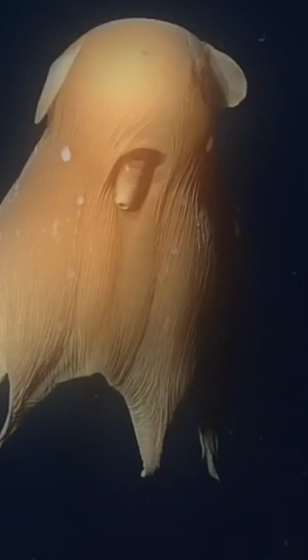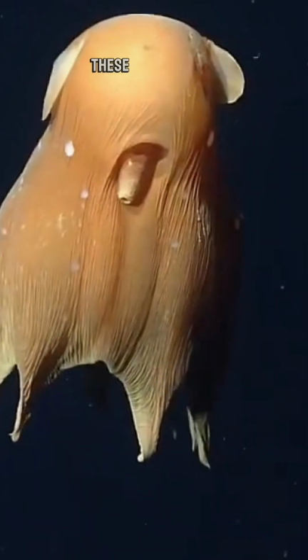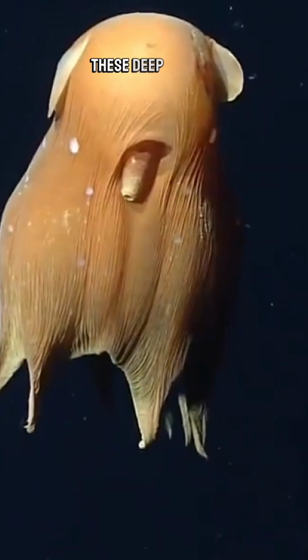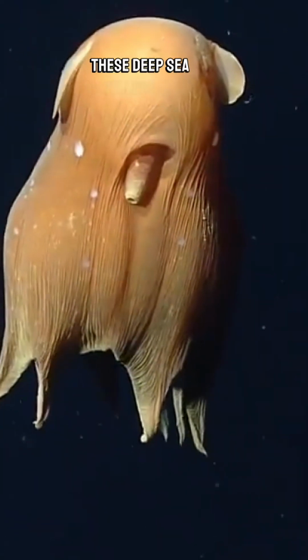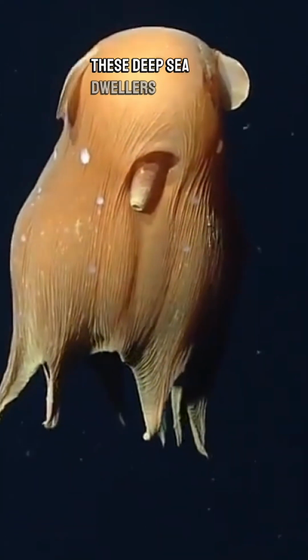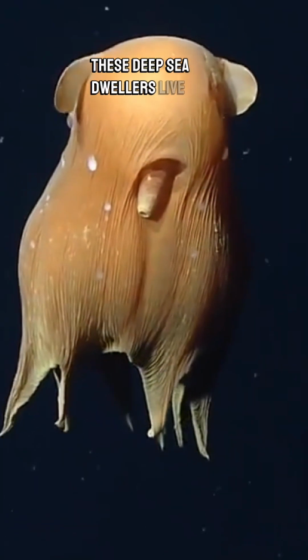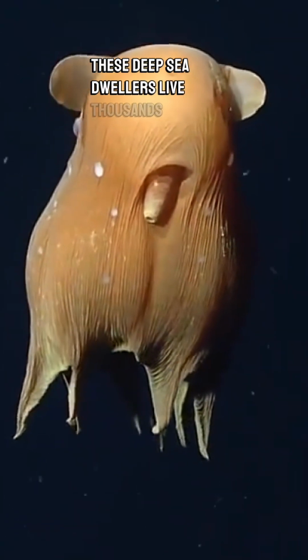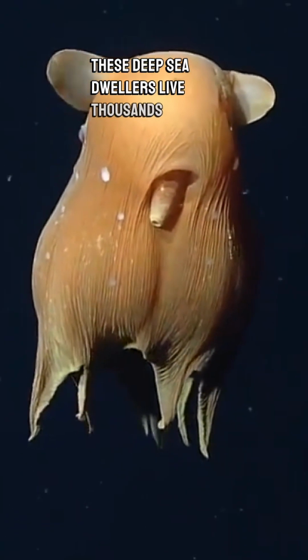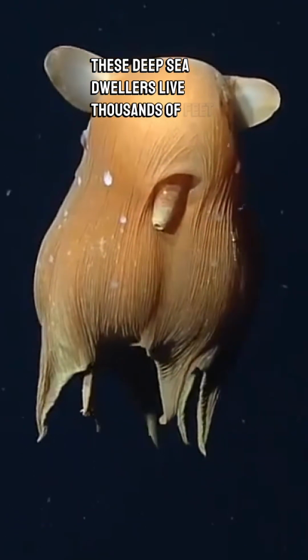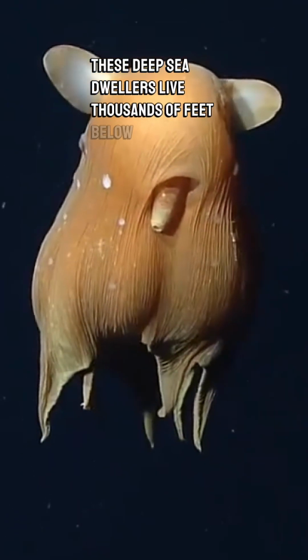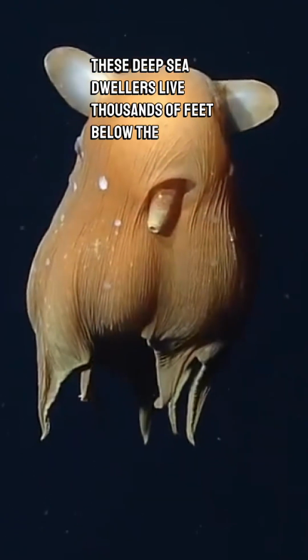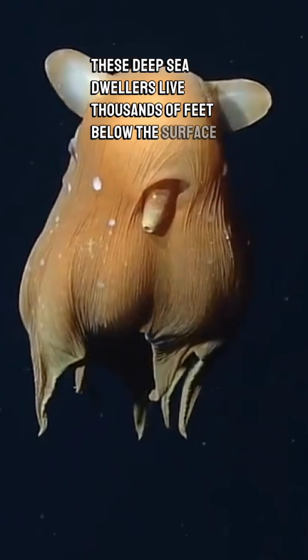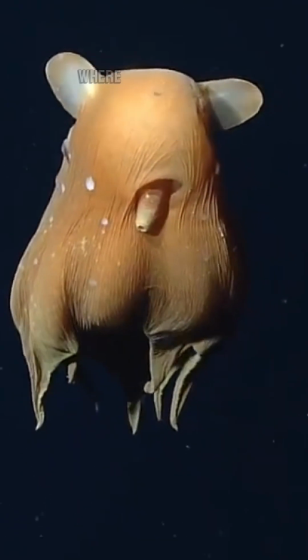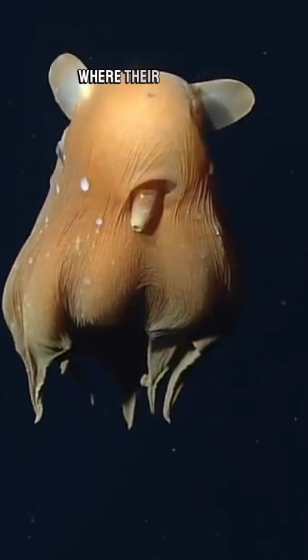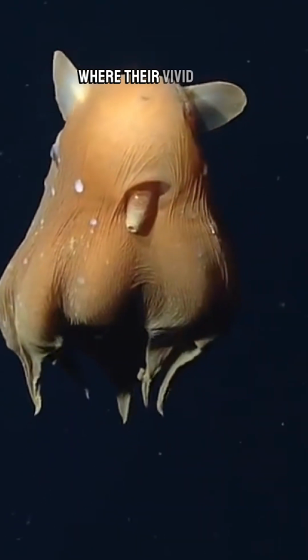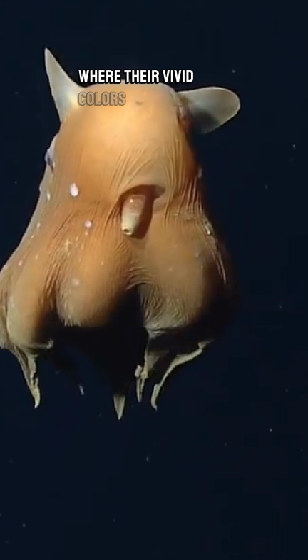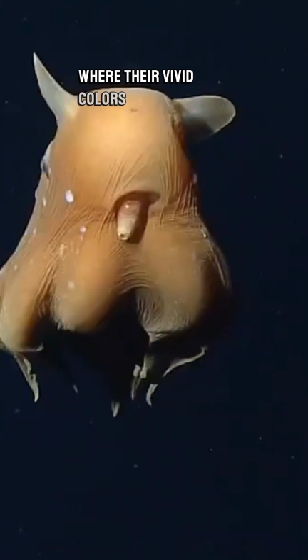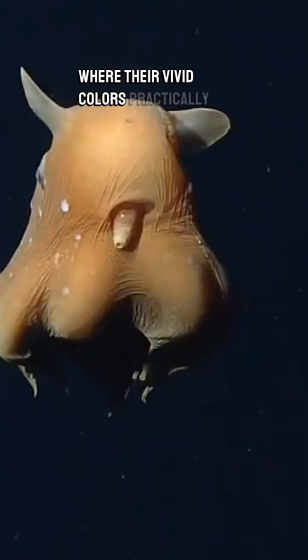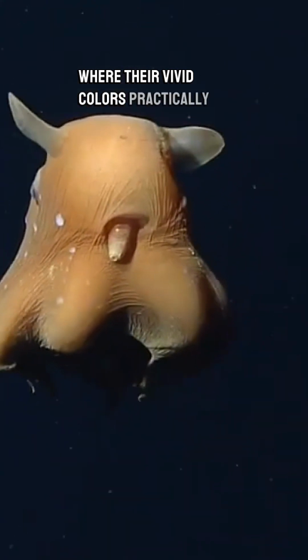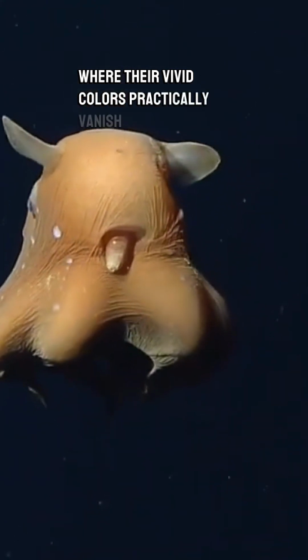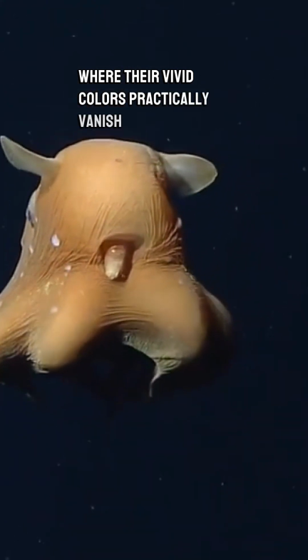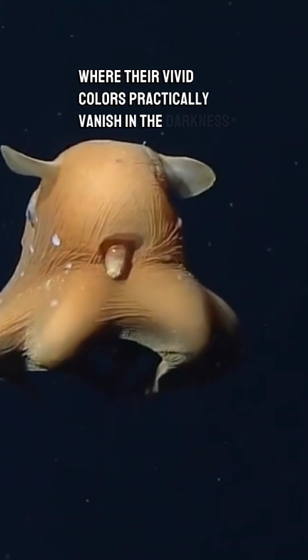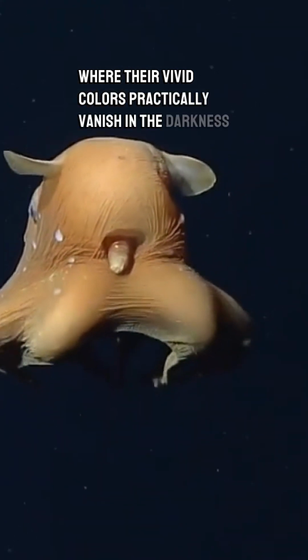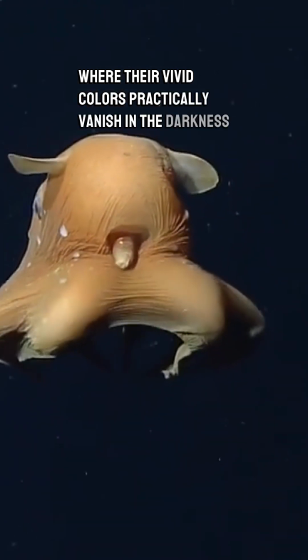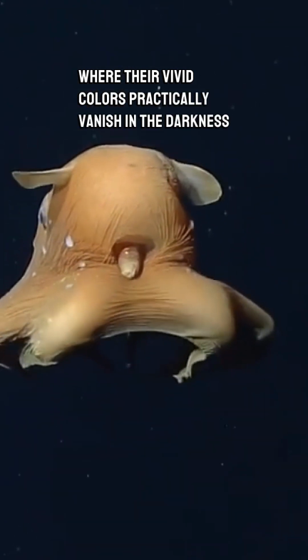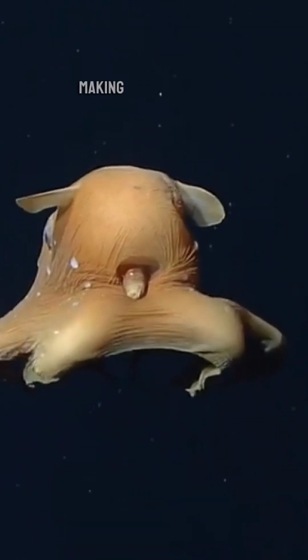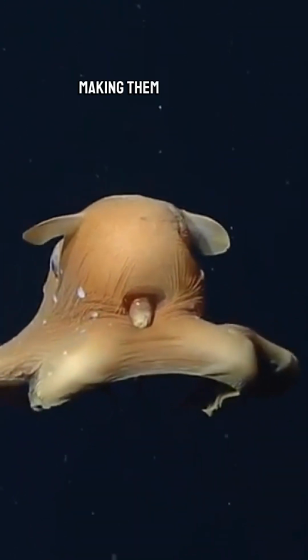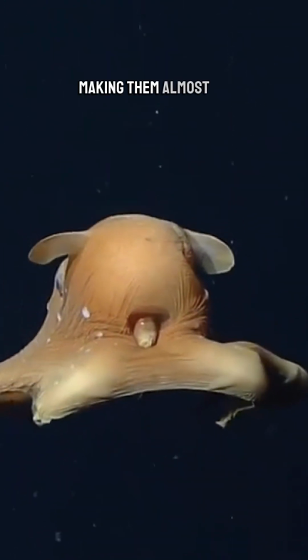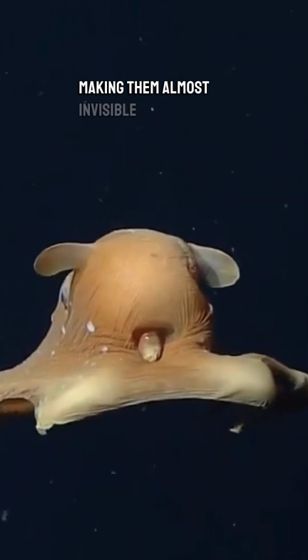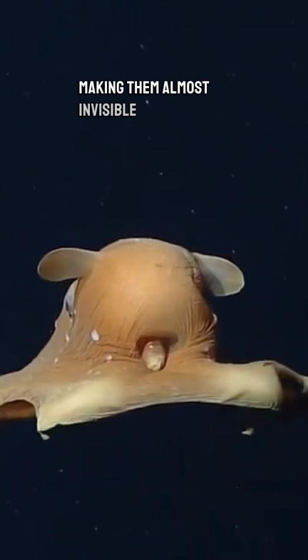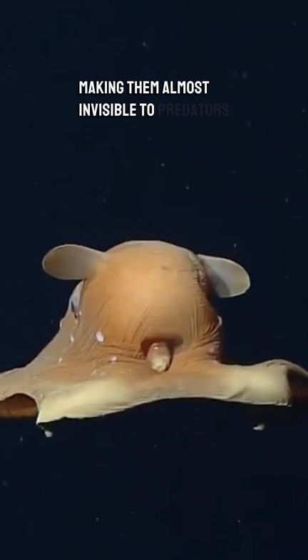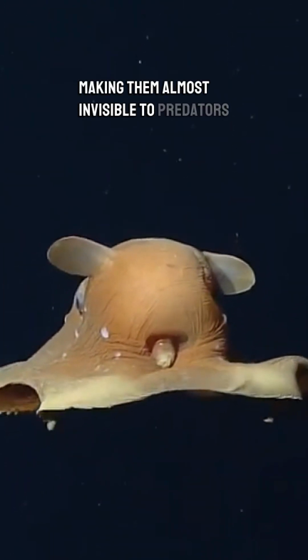These deep-sea dwellers live thousands of feet below the surface where their vivid colors practically vanish in the darkness, making them almost invisible to predators.